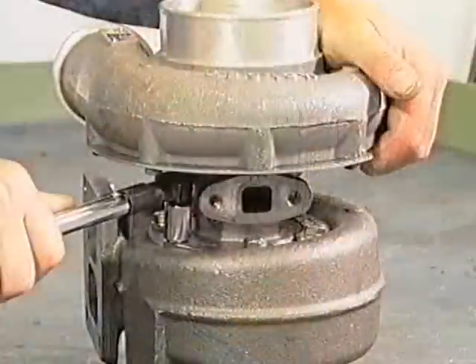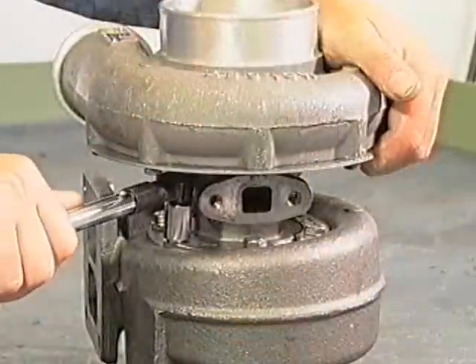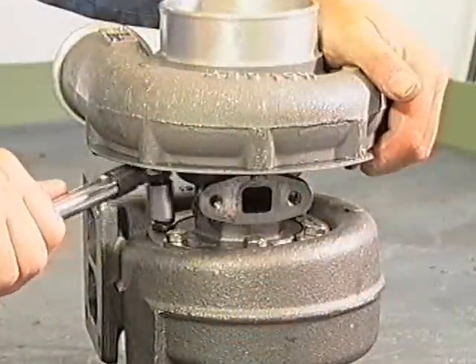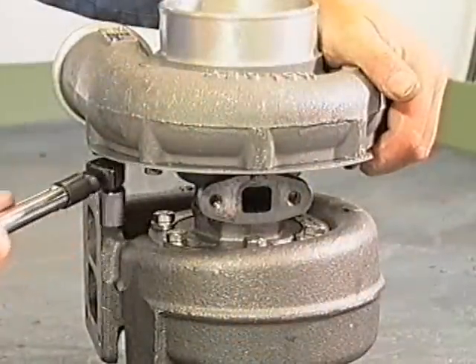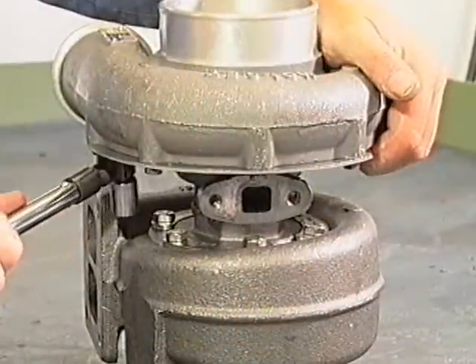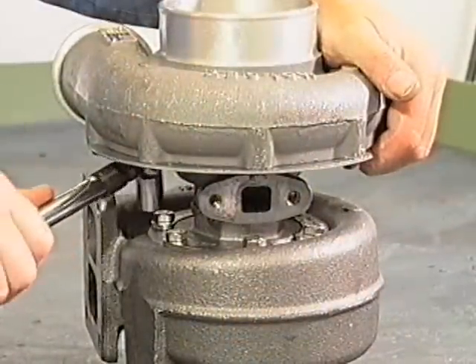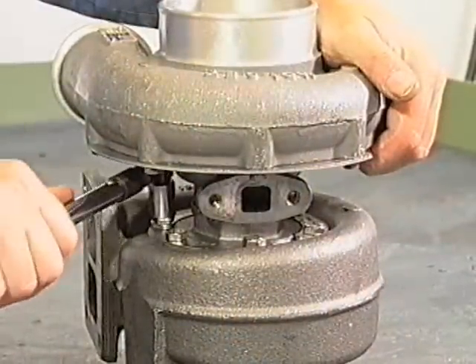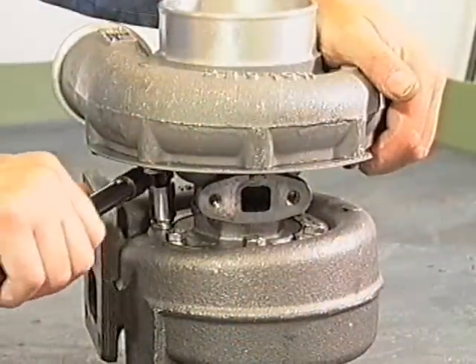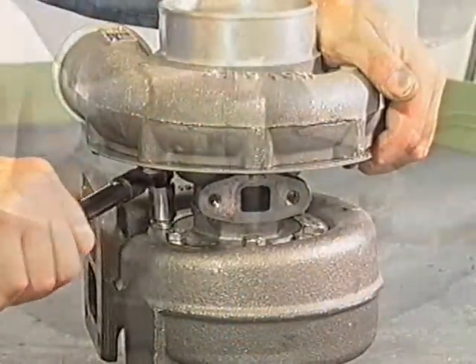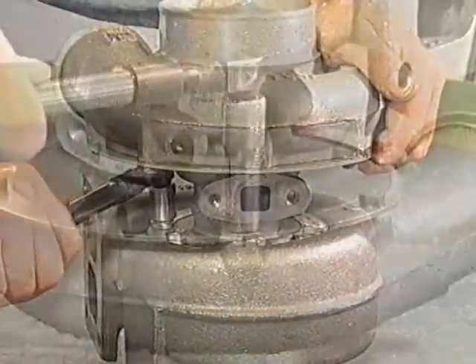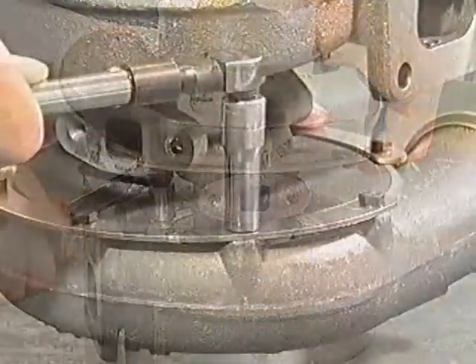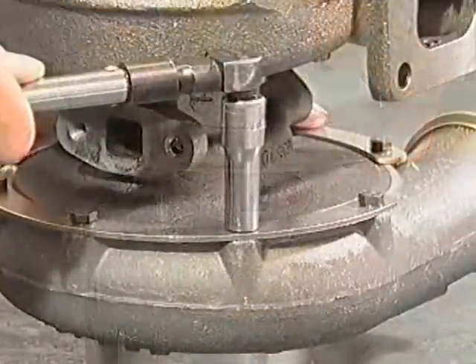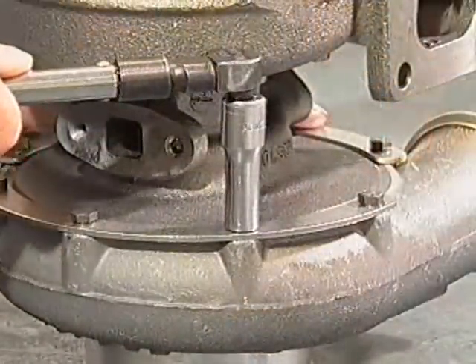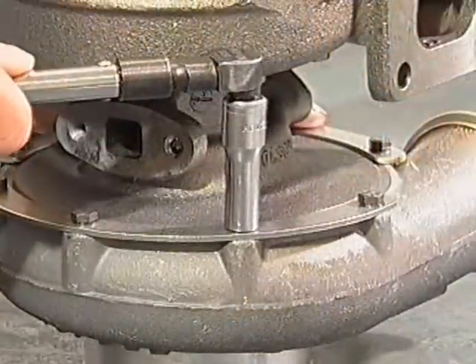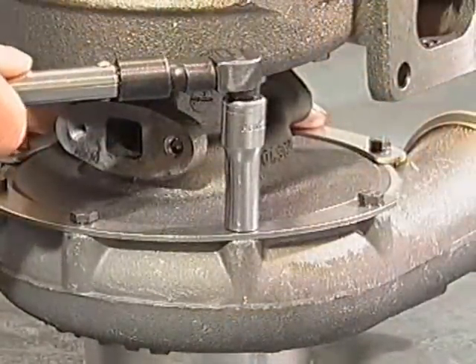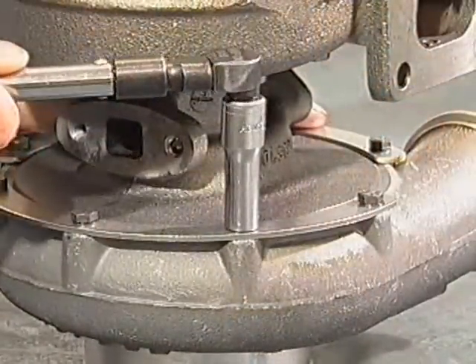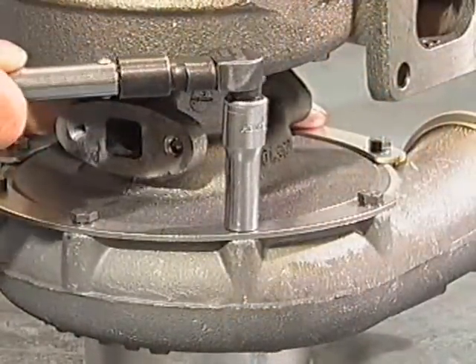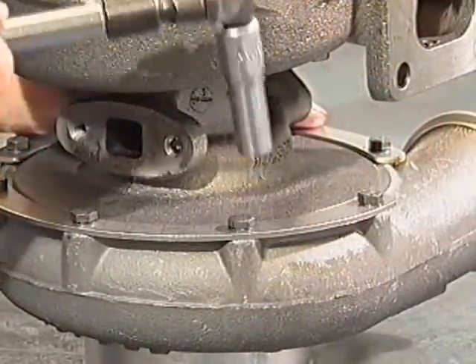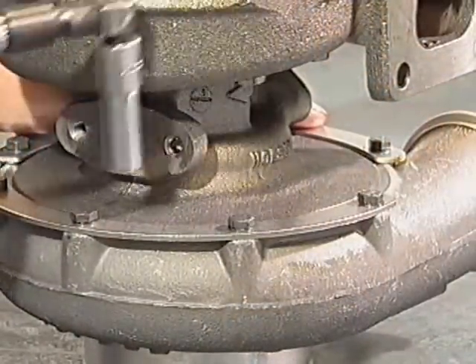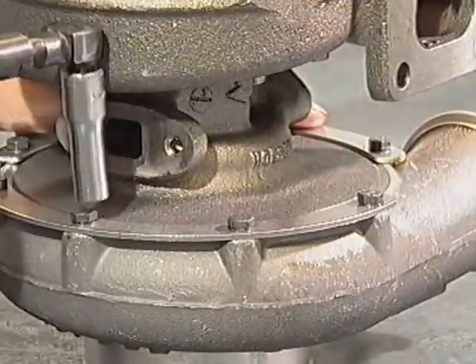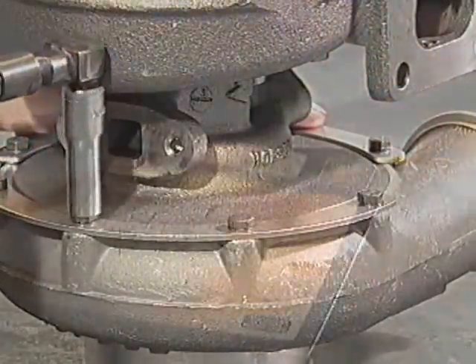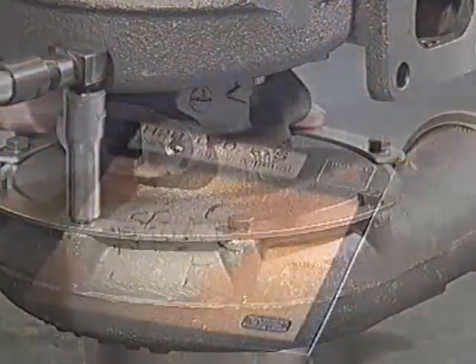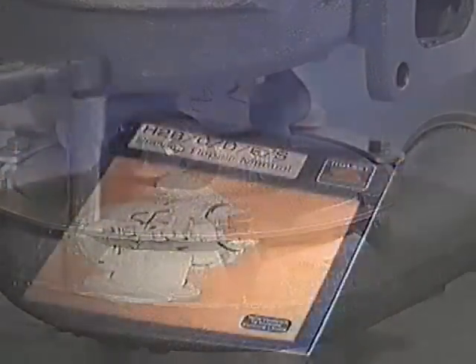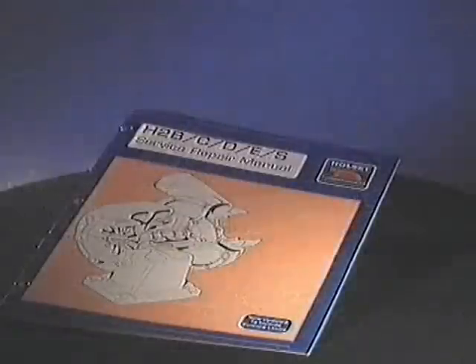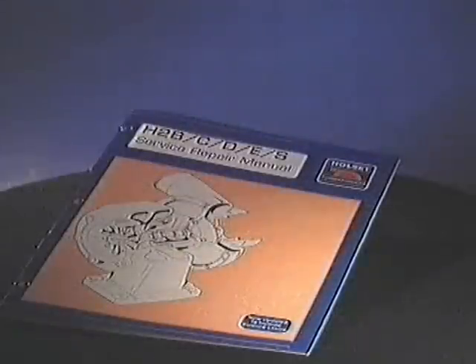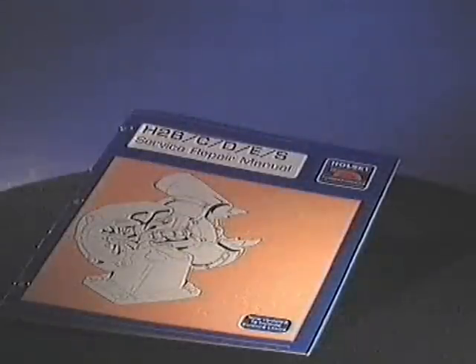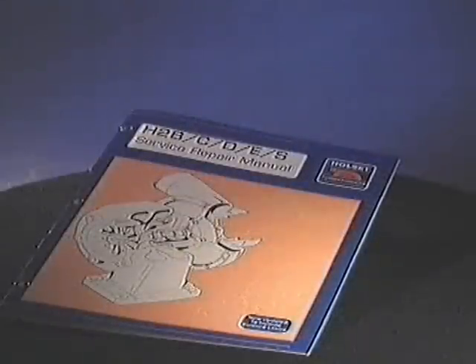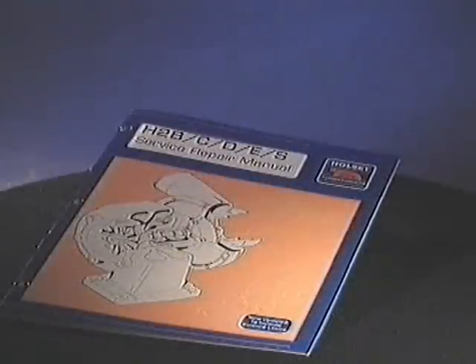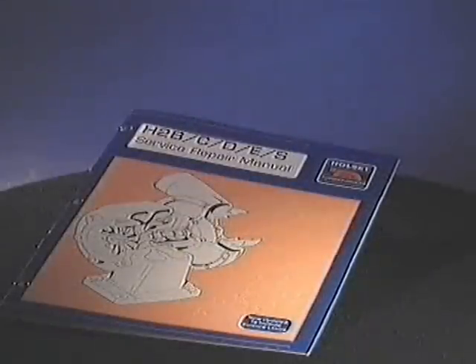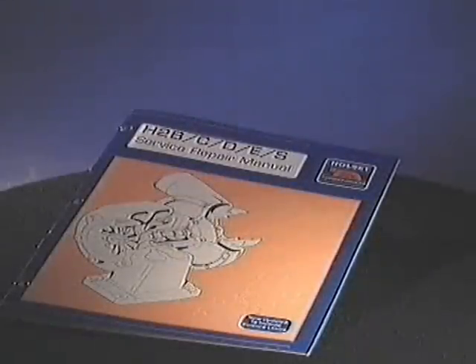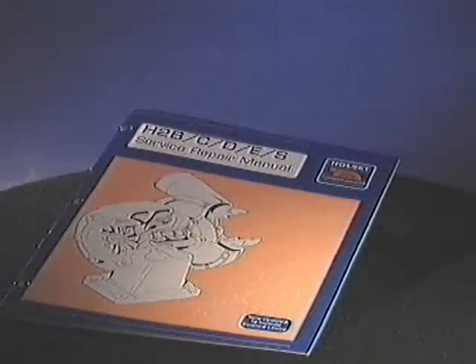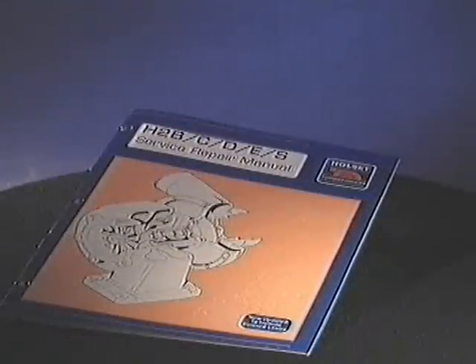Remove the turbocharger and tighten all fasteners to the torques as shown in the Halsit service repair manual.